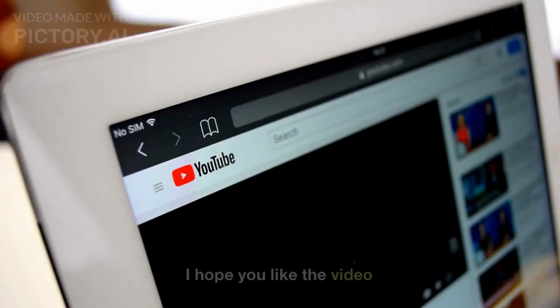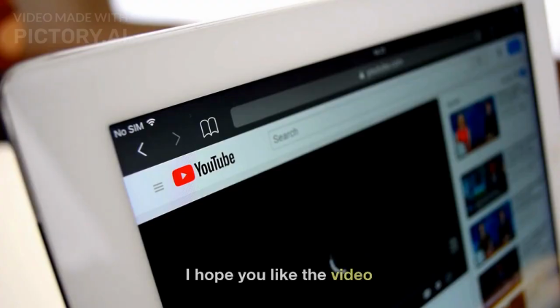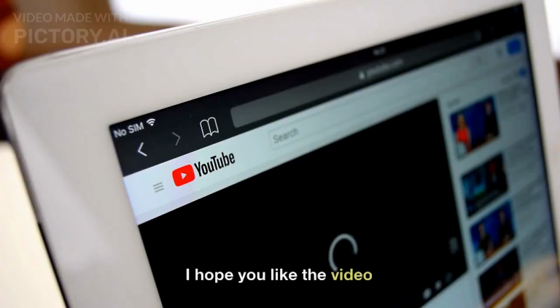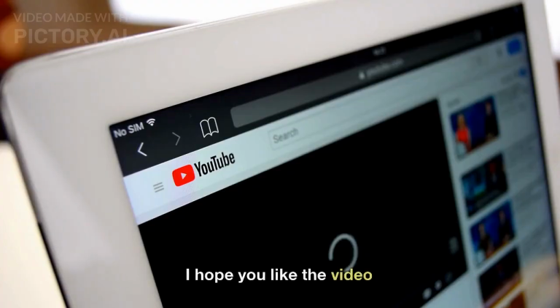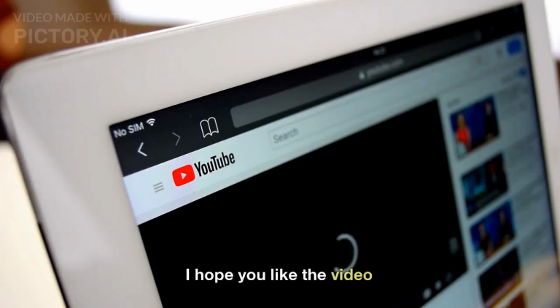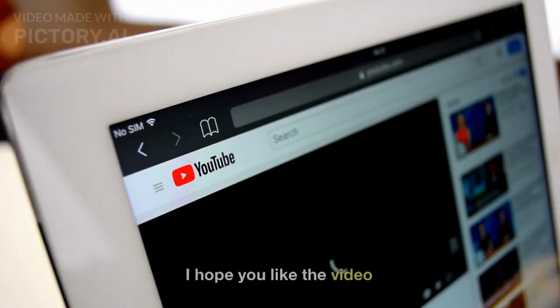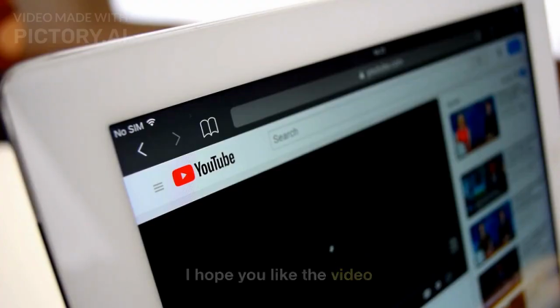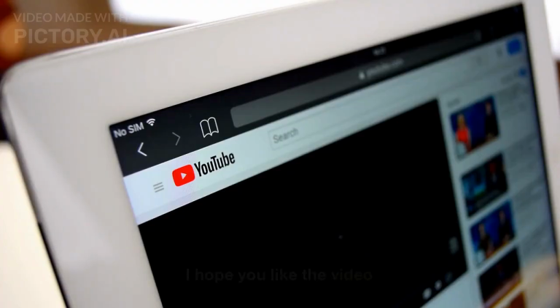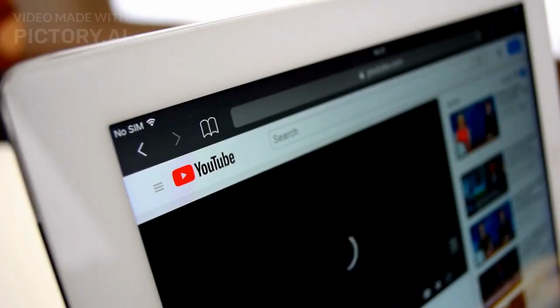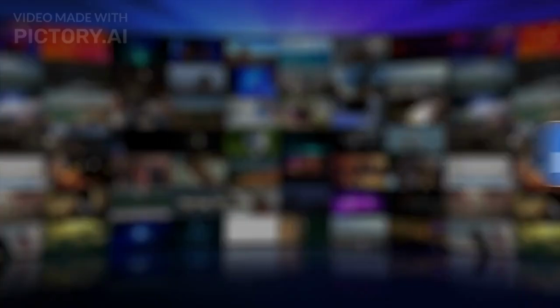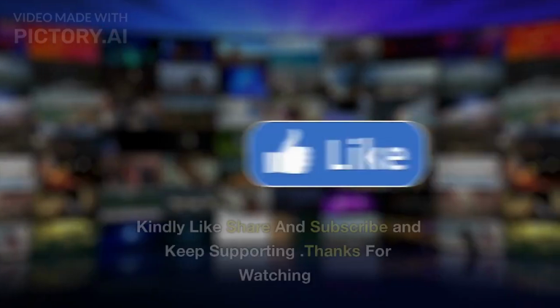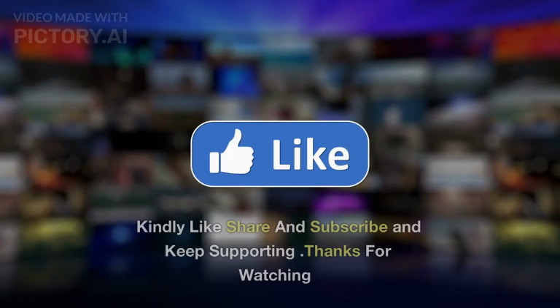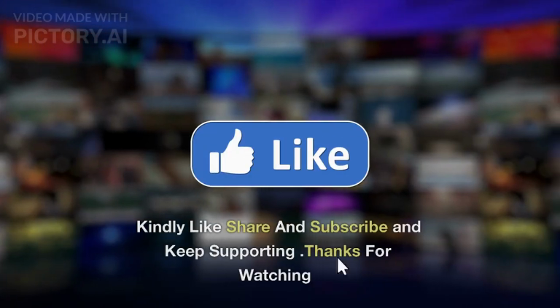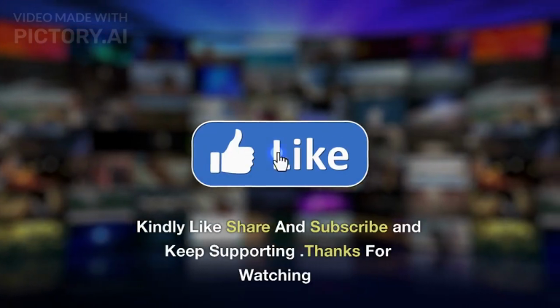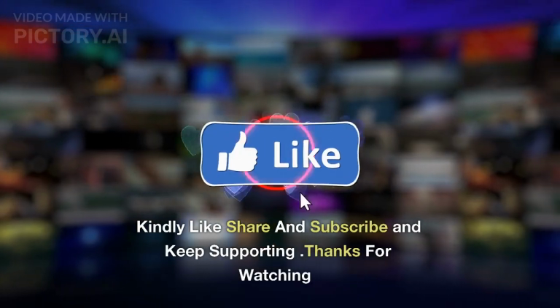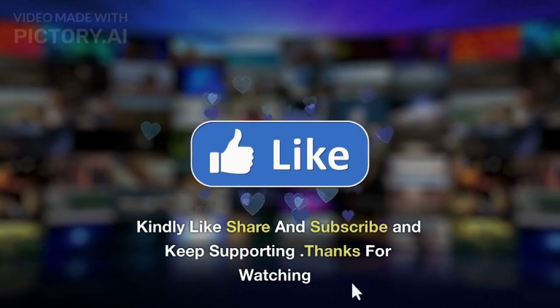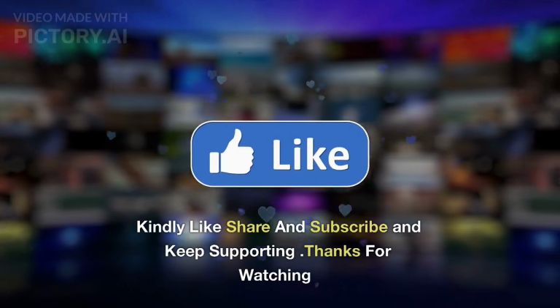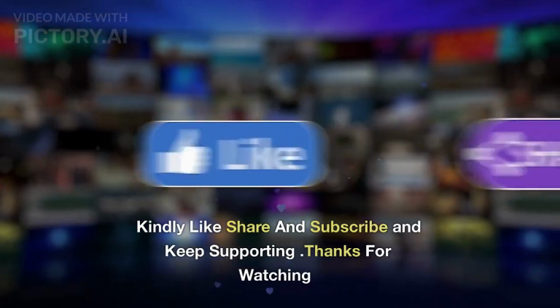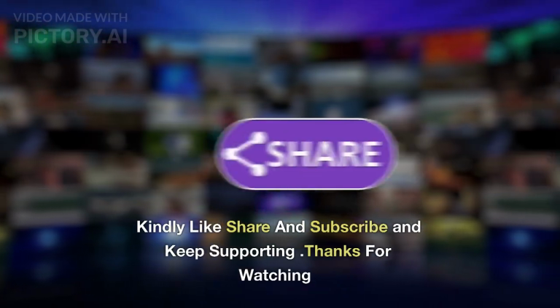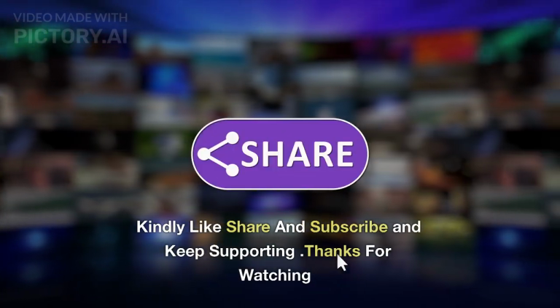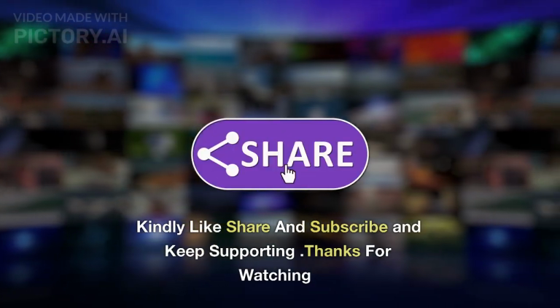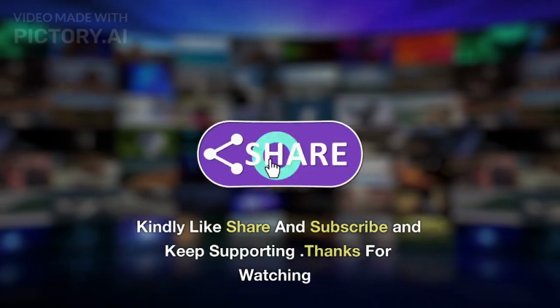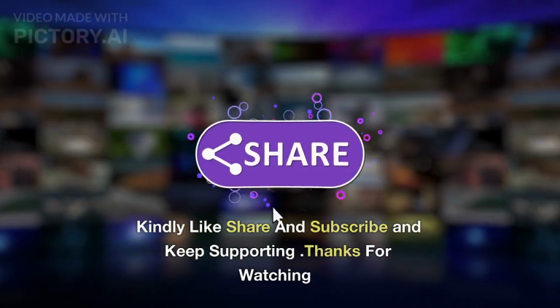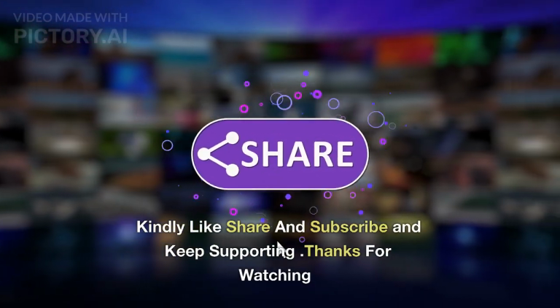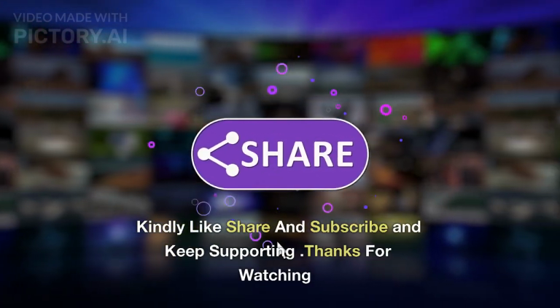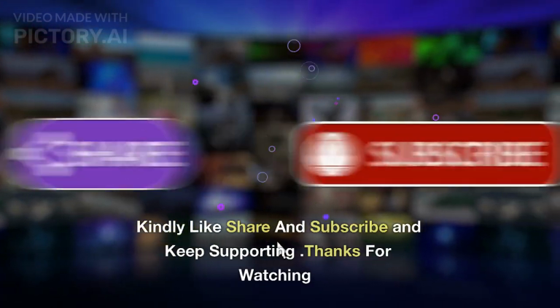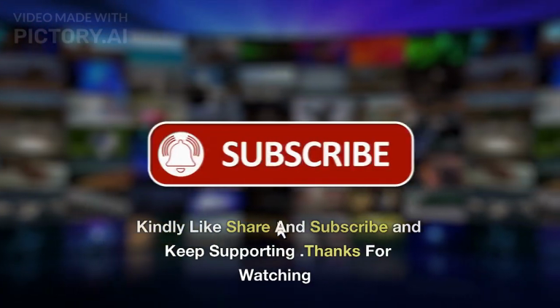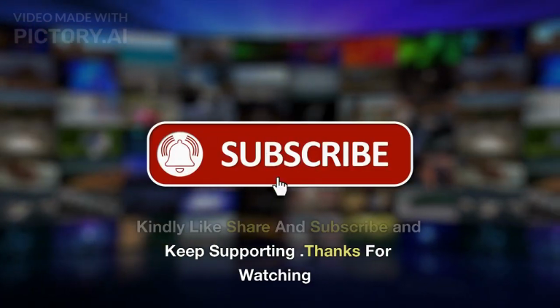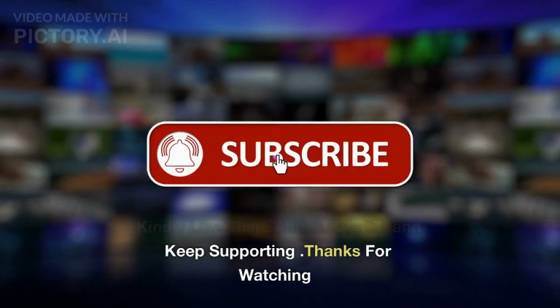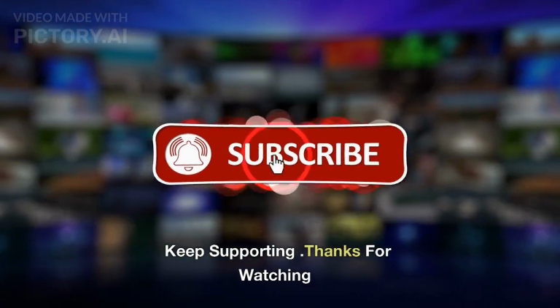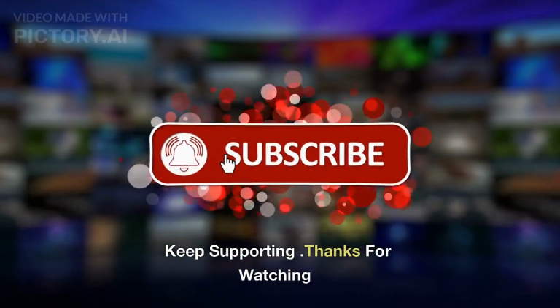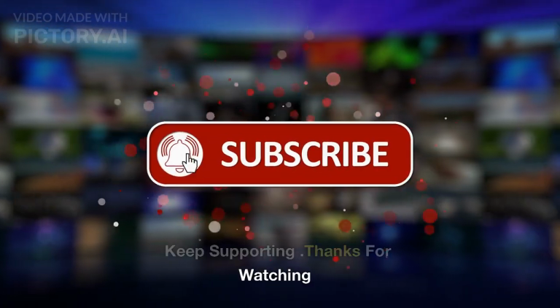I hope you liked the video. Kindly like, share and subscribe and keep supporting. Thanks for watching.